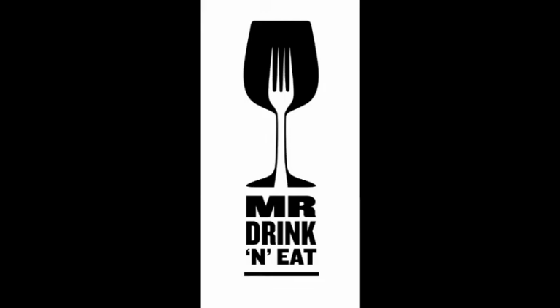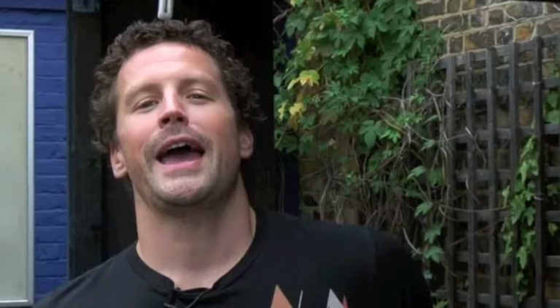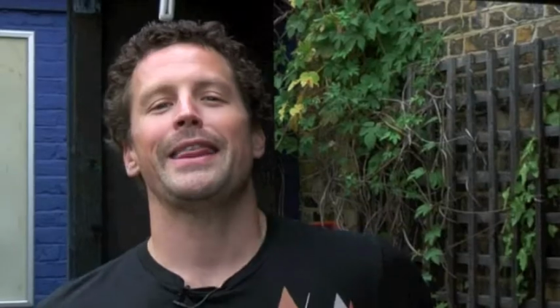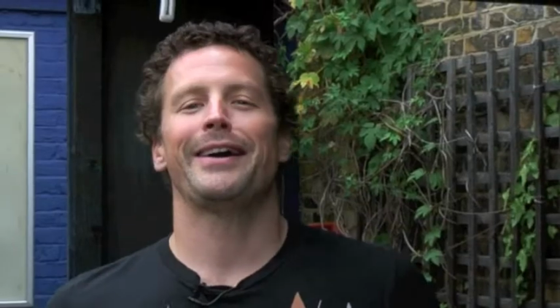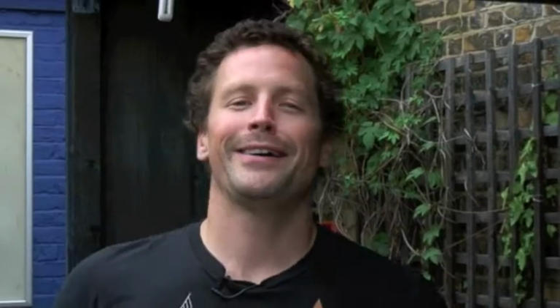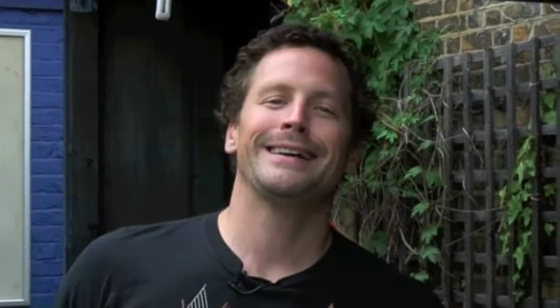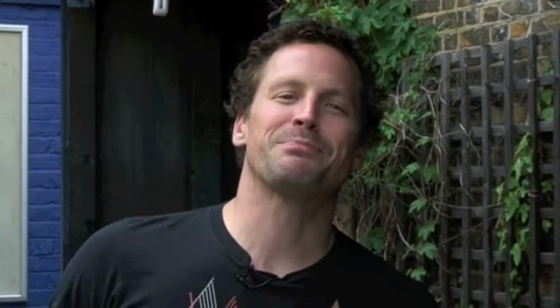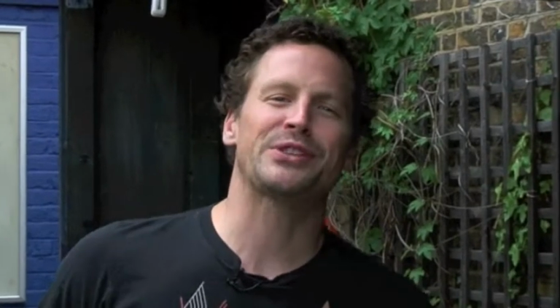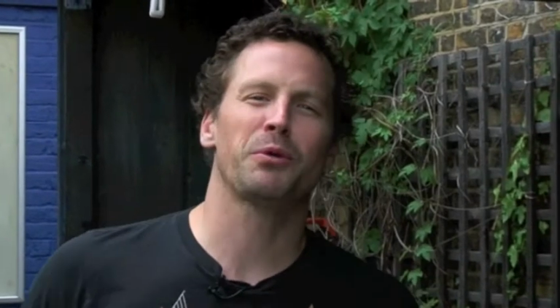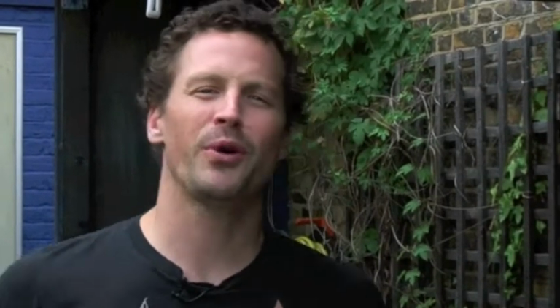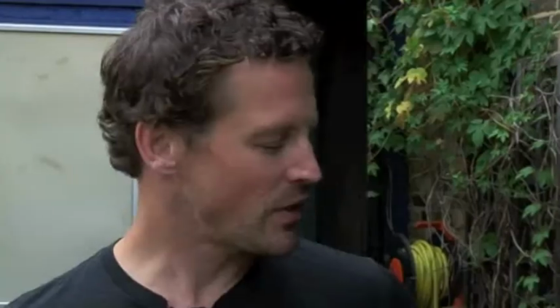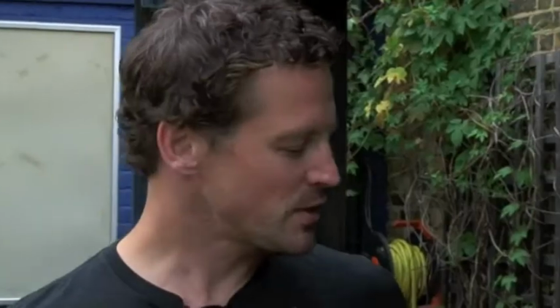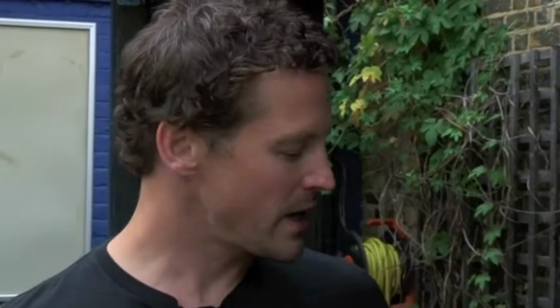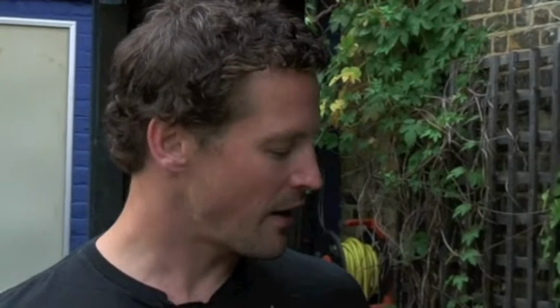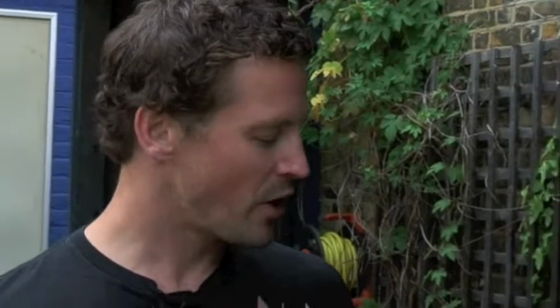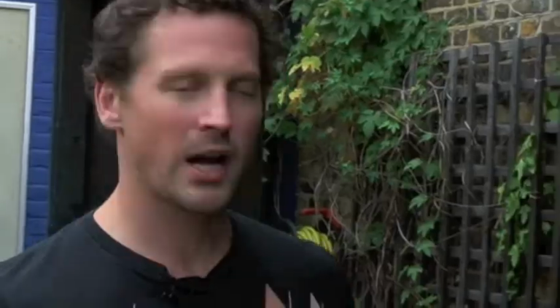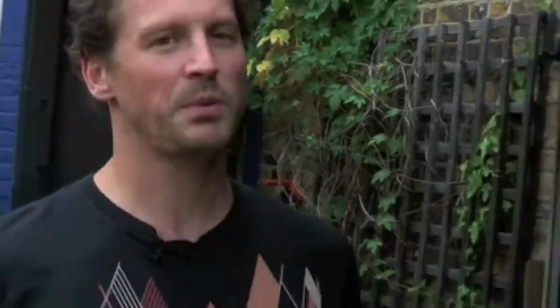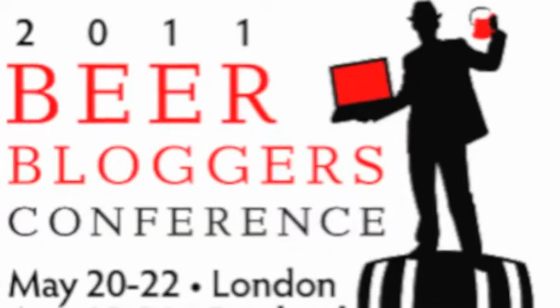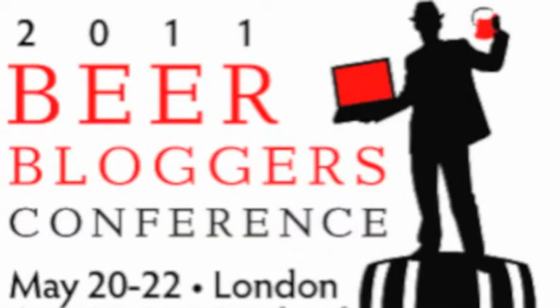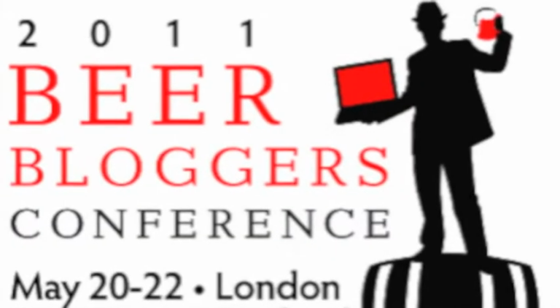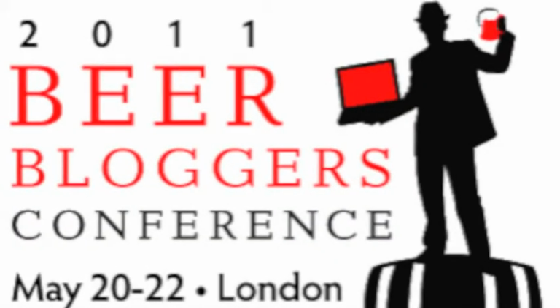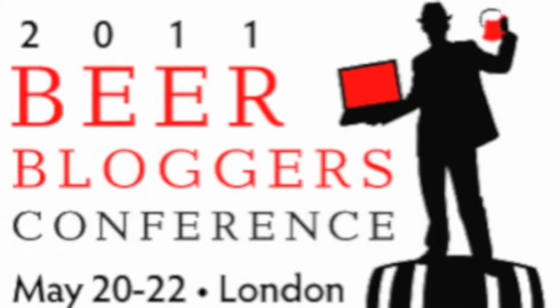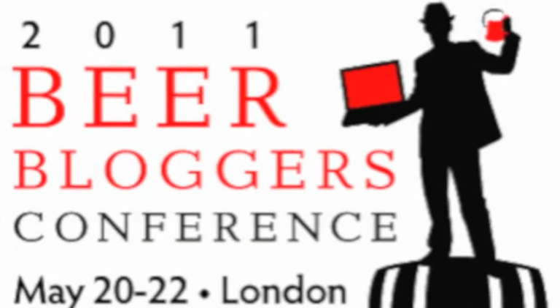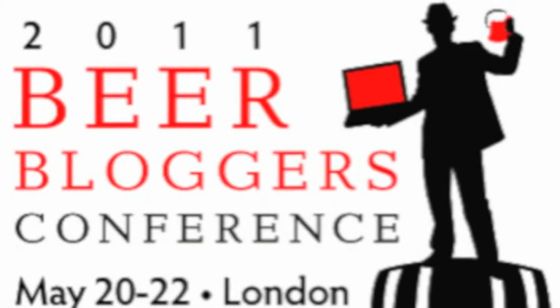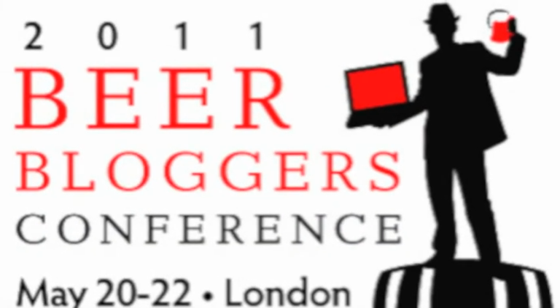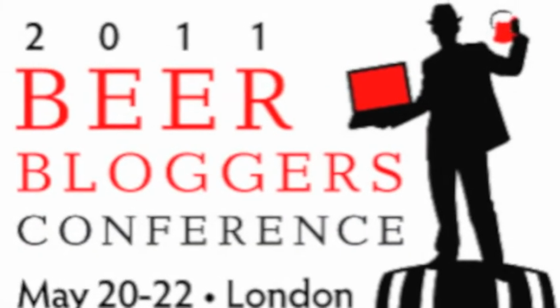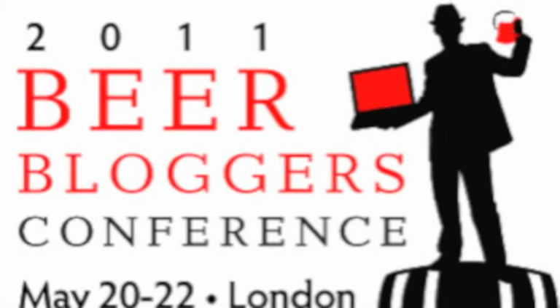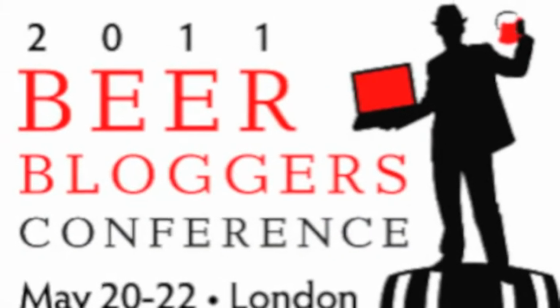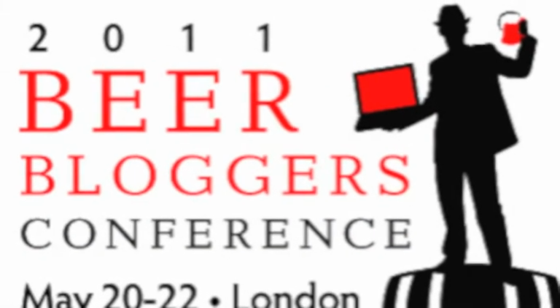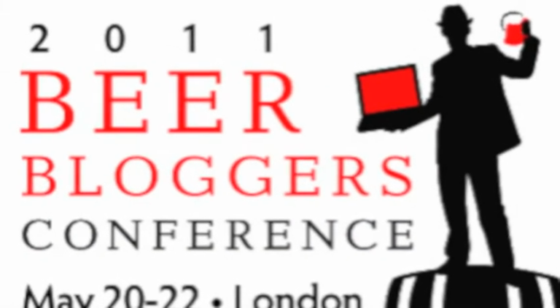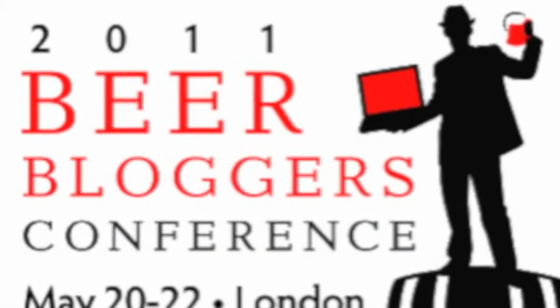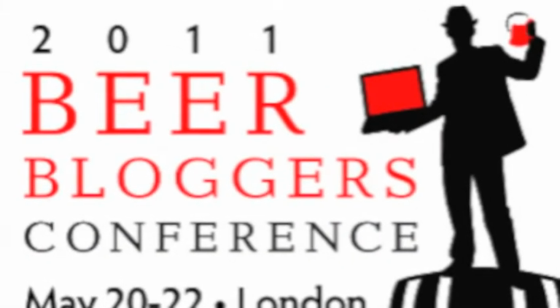Hey there, it's the Brewski Report. This week I've got a couple more beers that I had at the Beer Bloggers Convention.